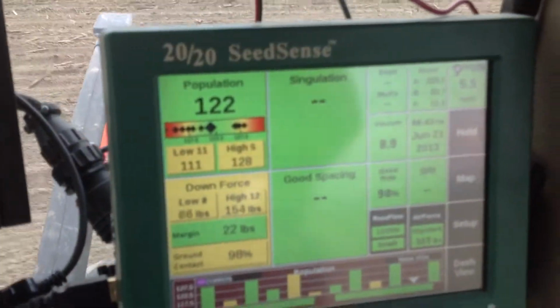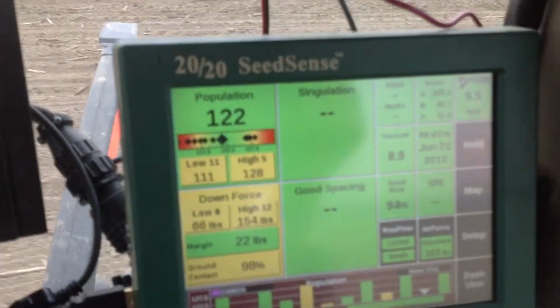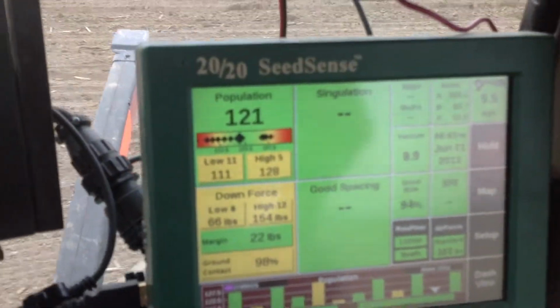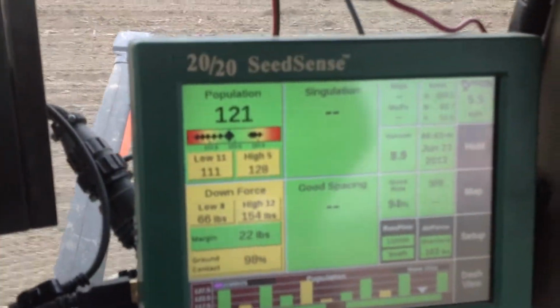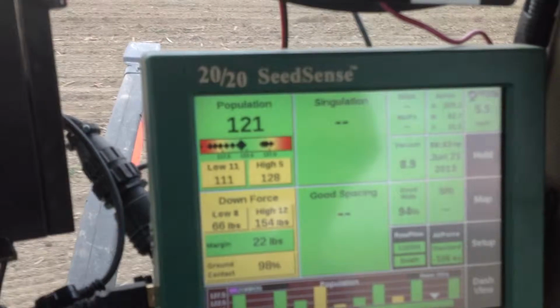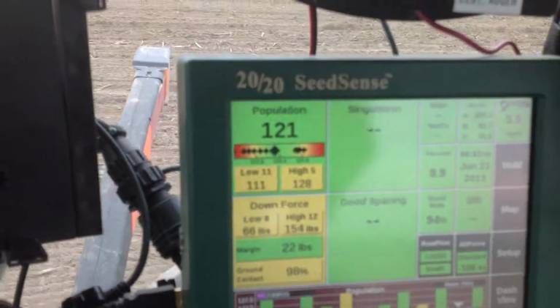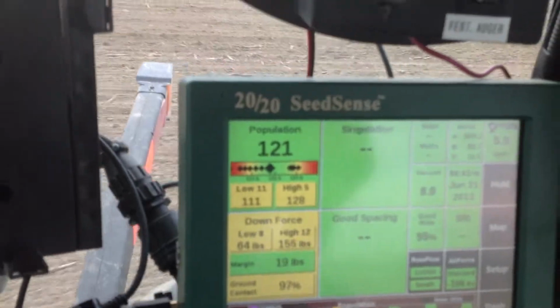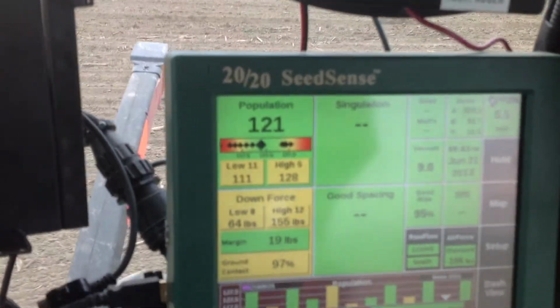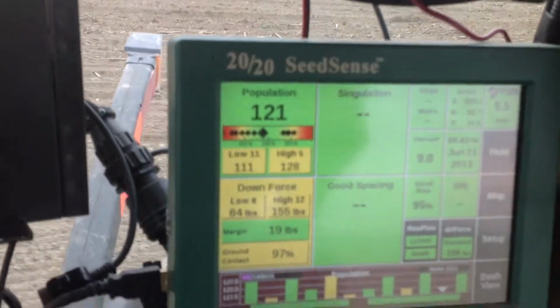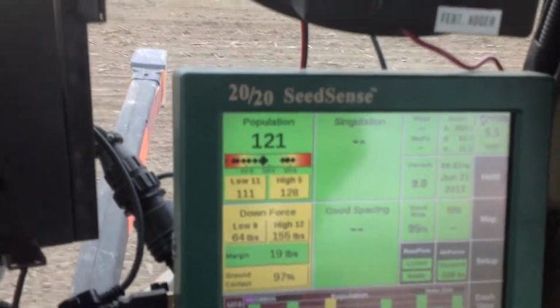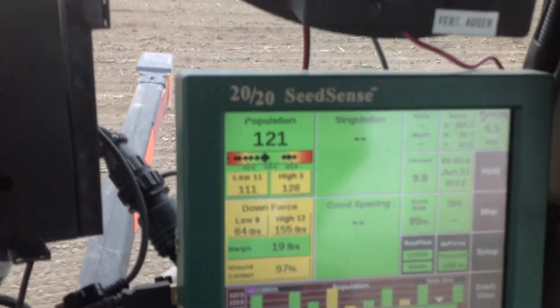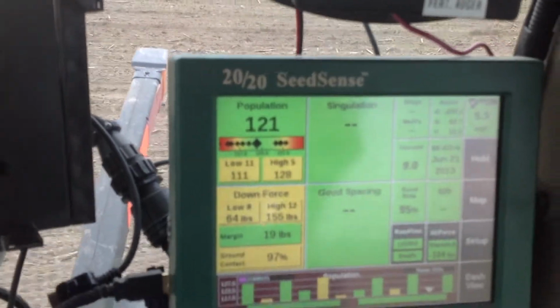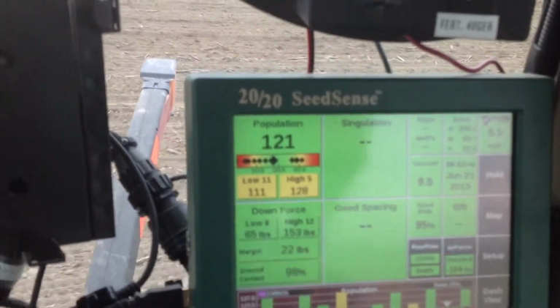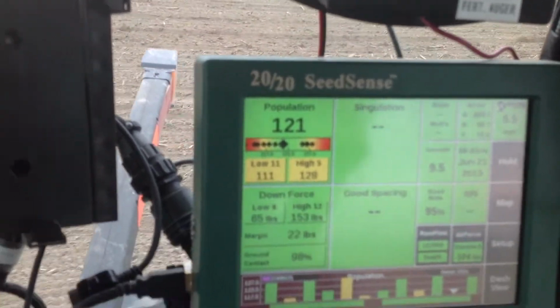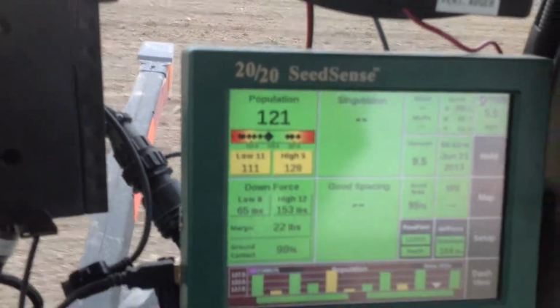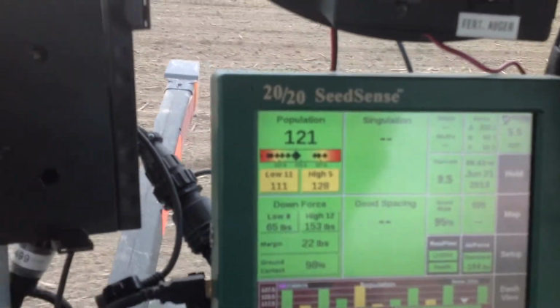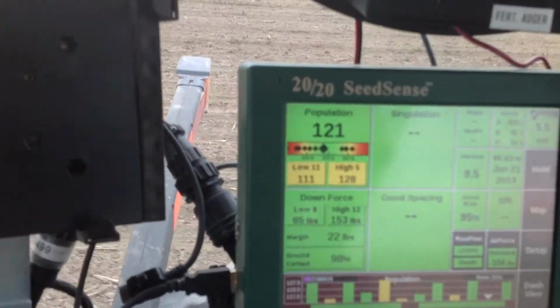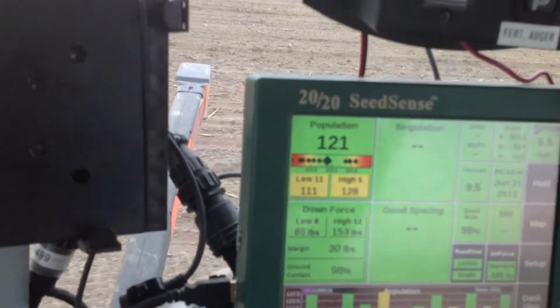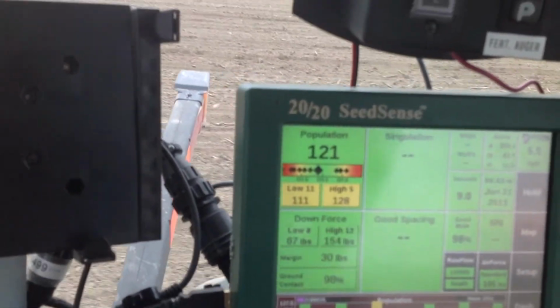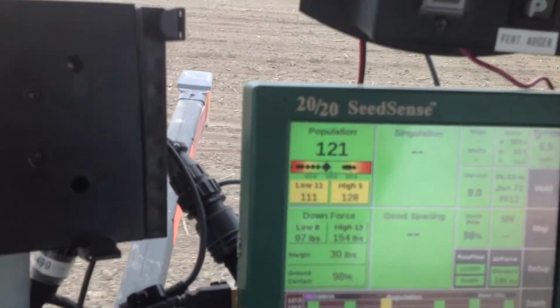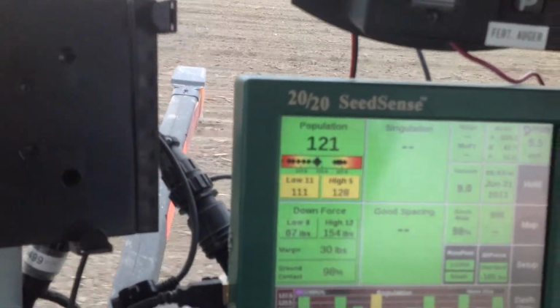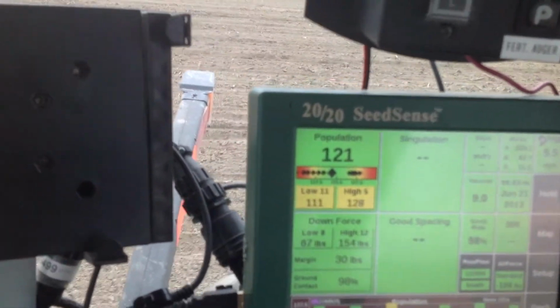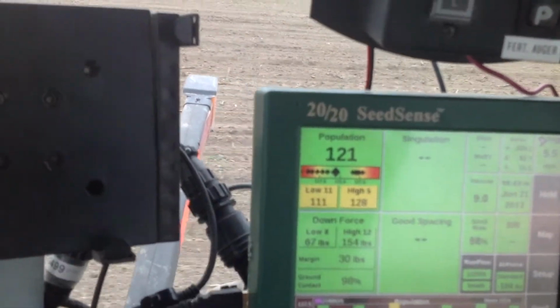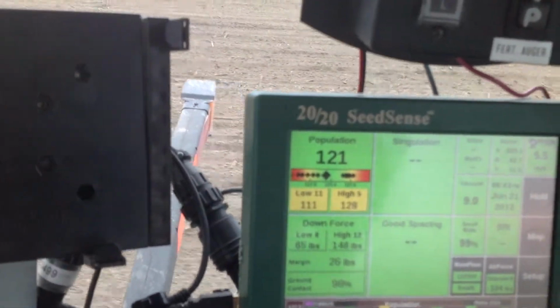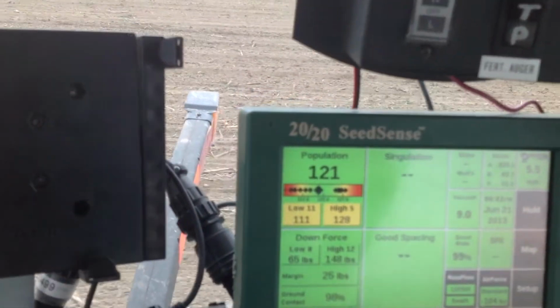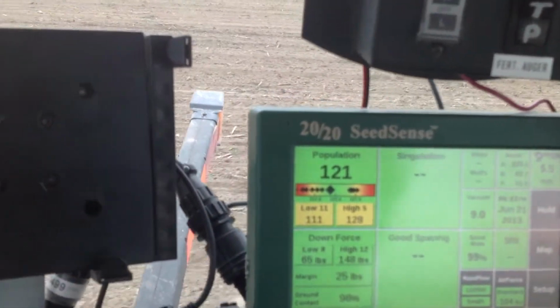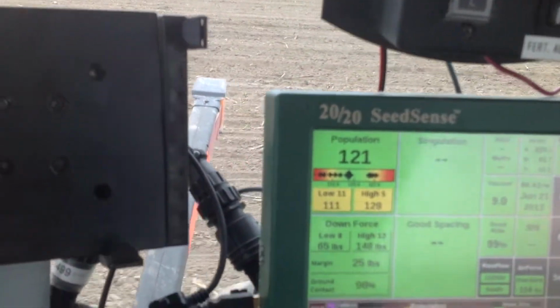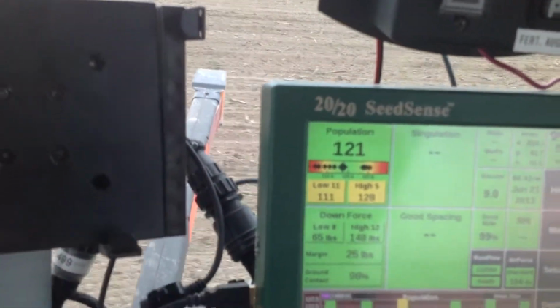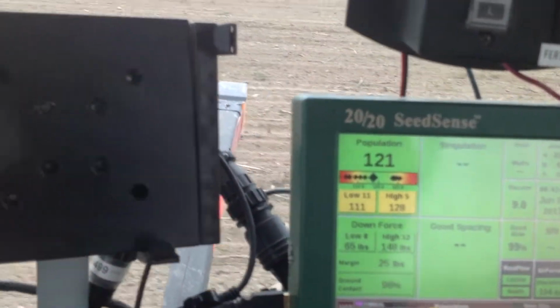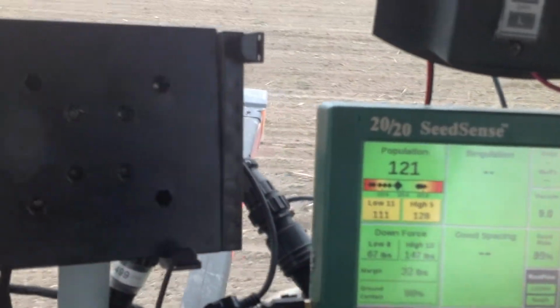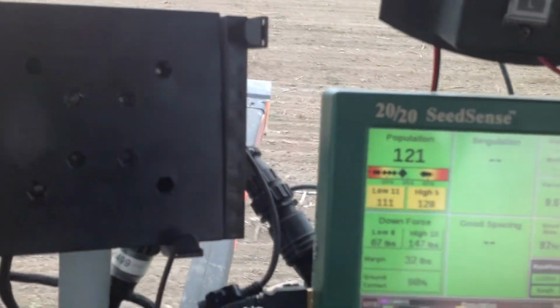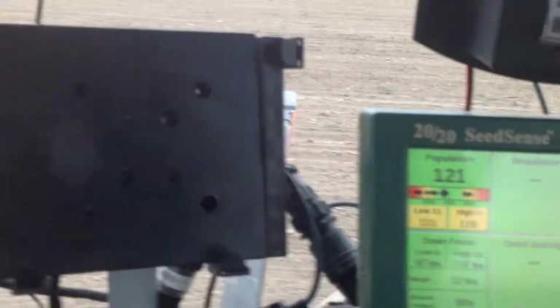Planted about 120,000, which is about 7 beans per foot in a 30-inch row.